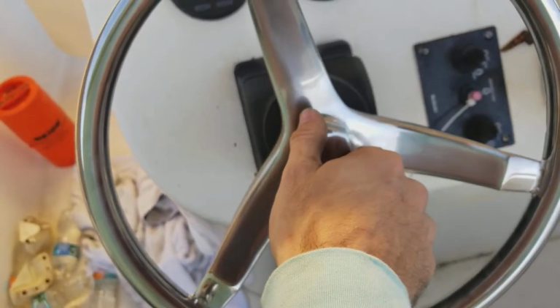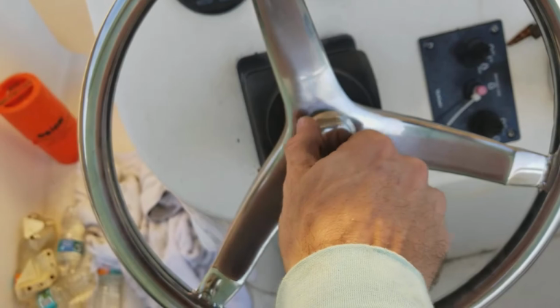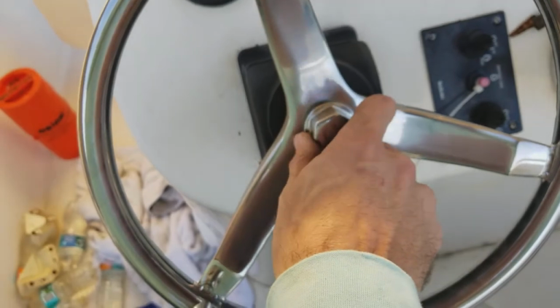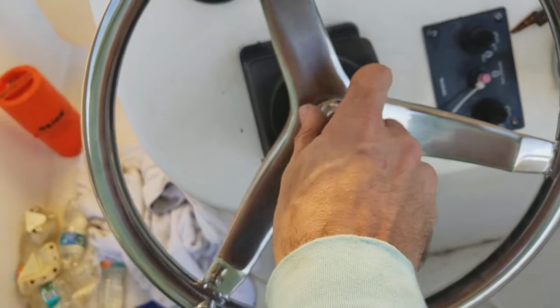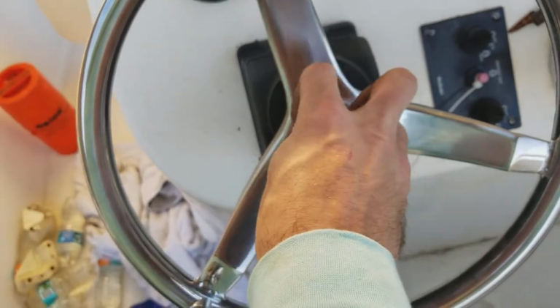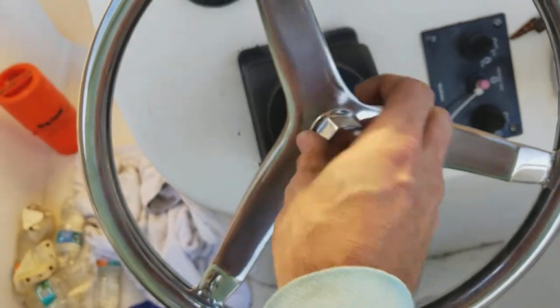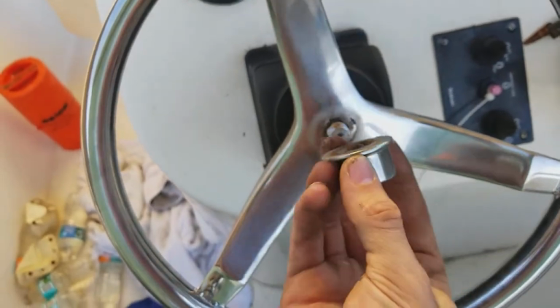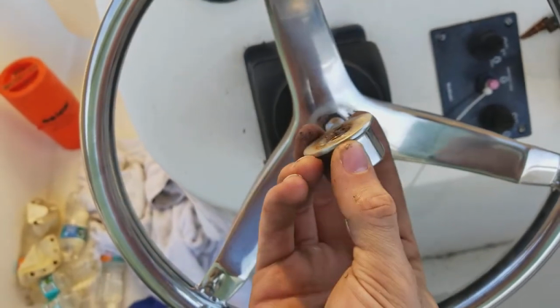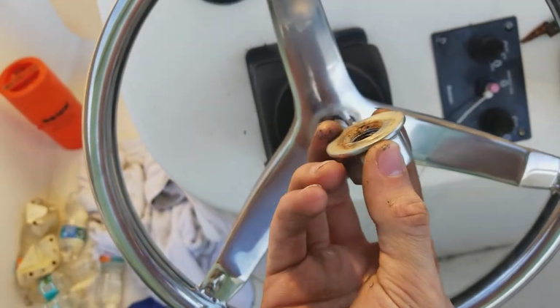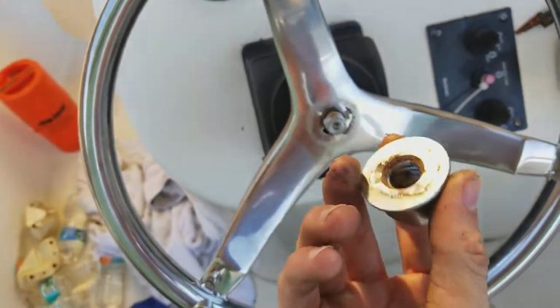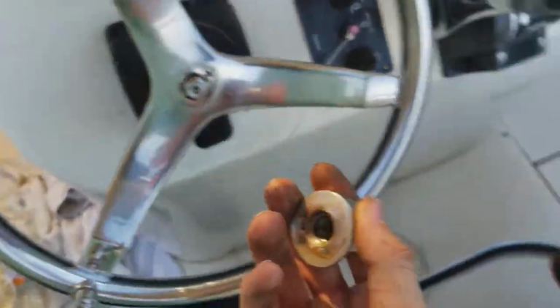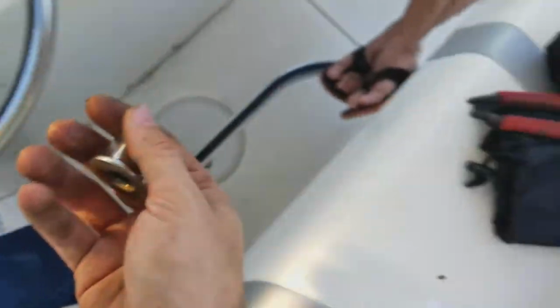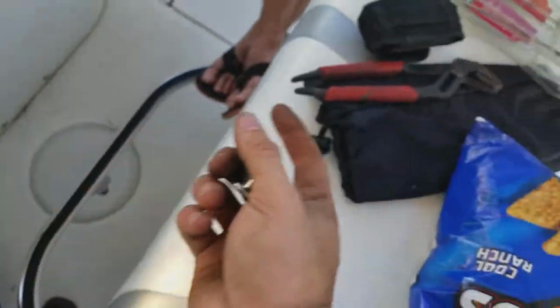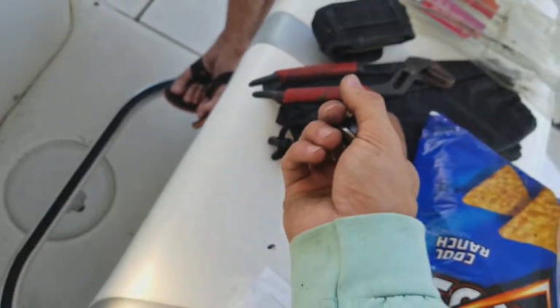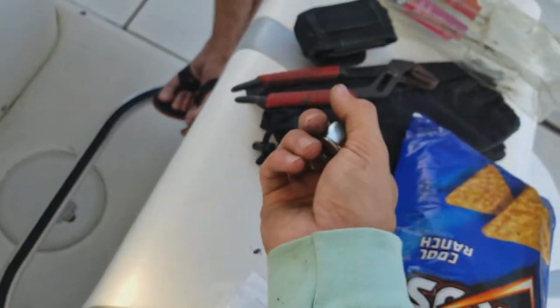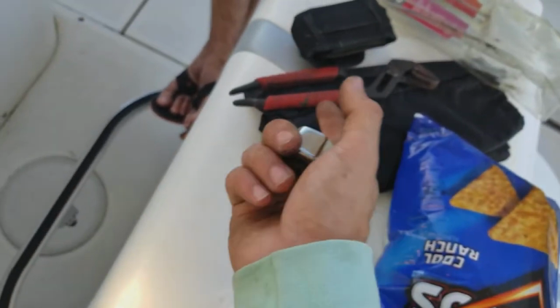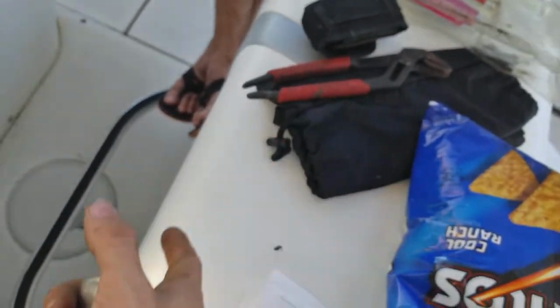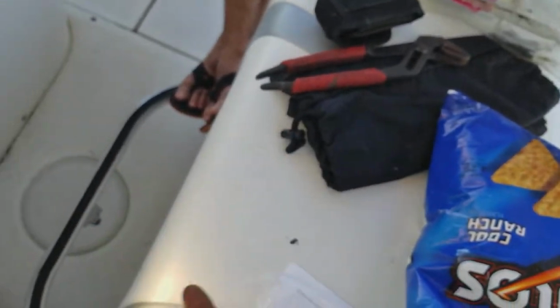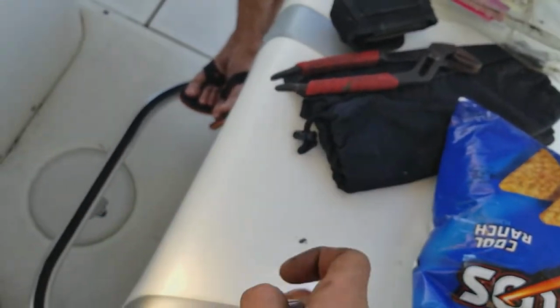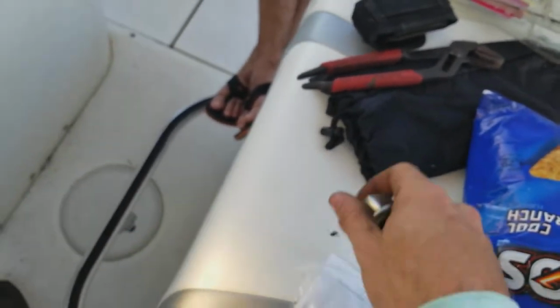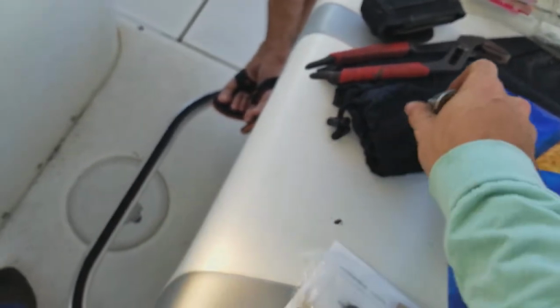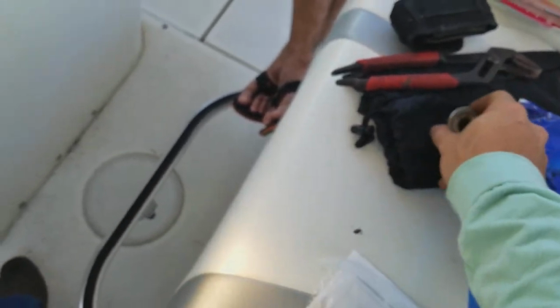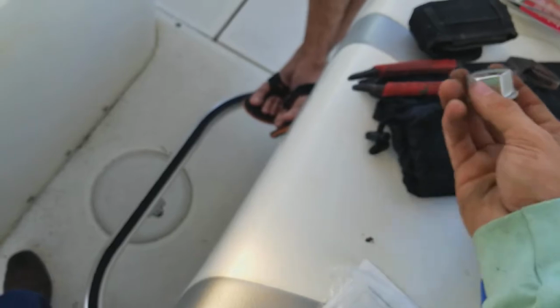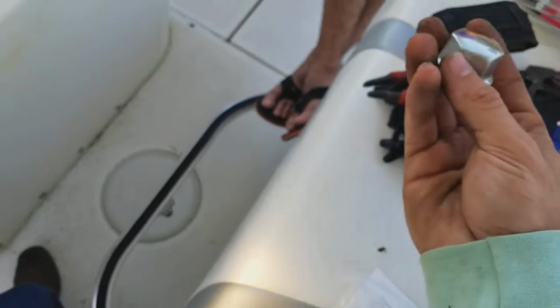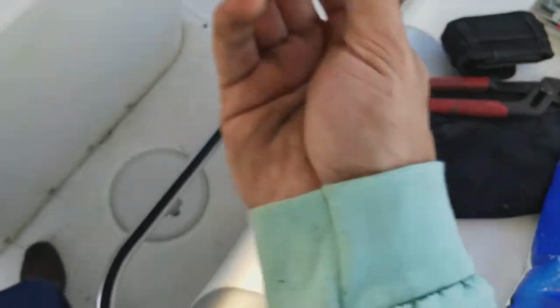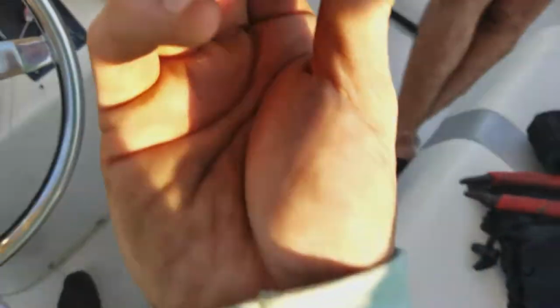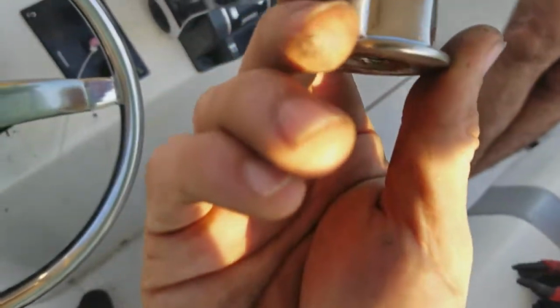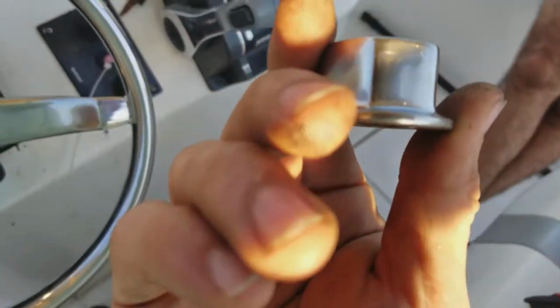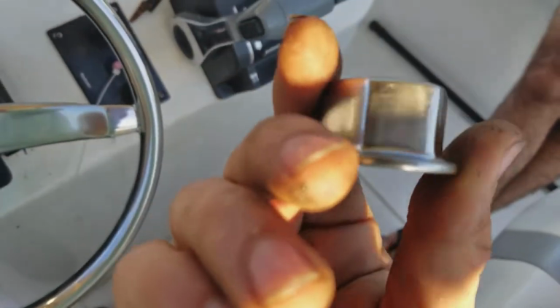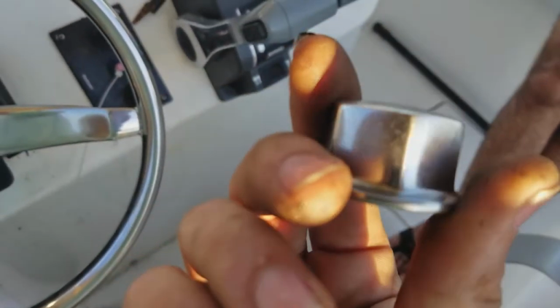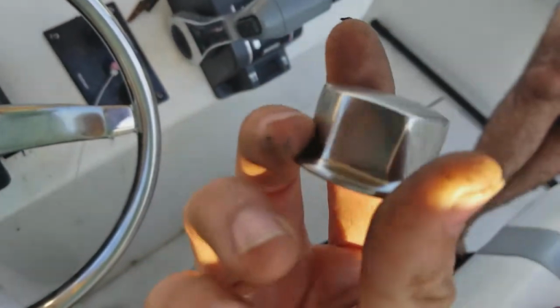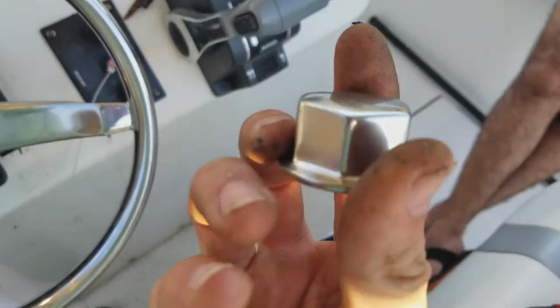Basically this cap untwists. I took a pair of pliers and a towel and I got it off without scratching it.